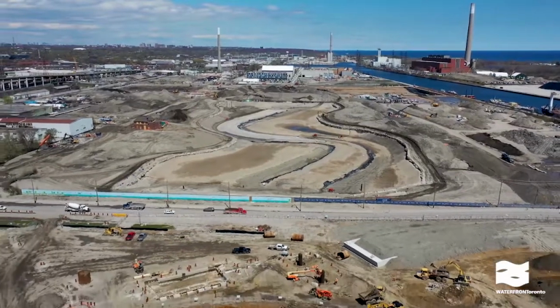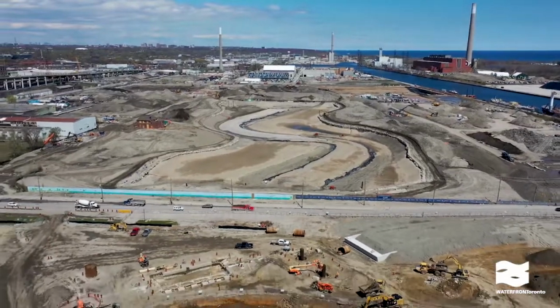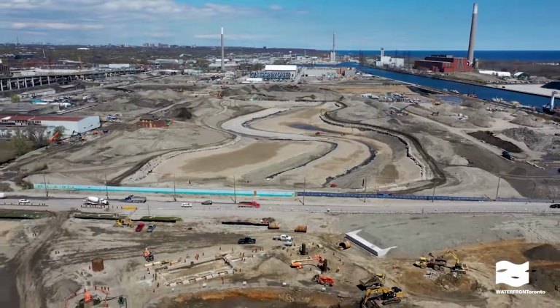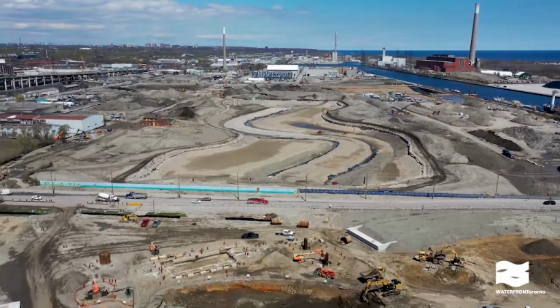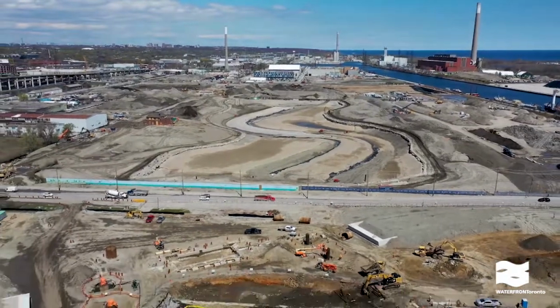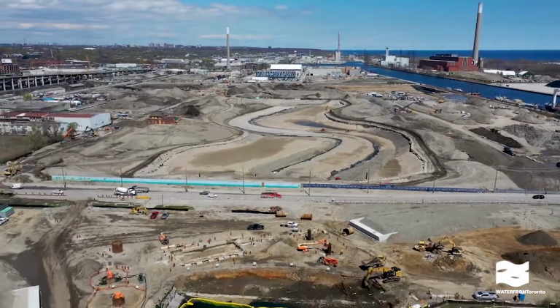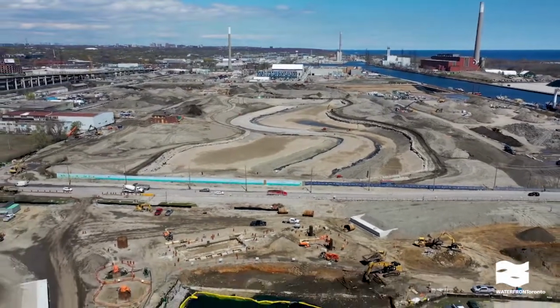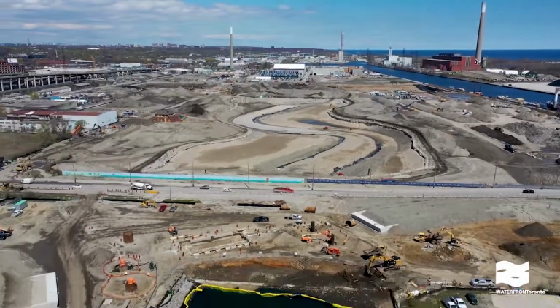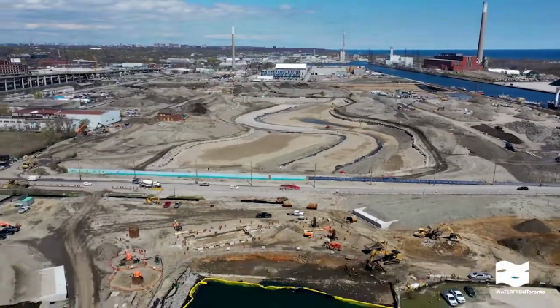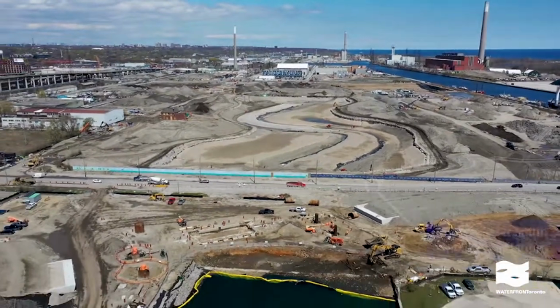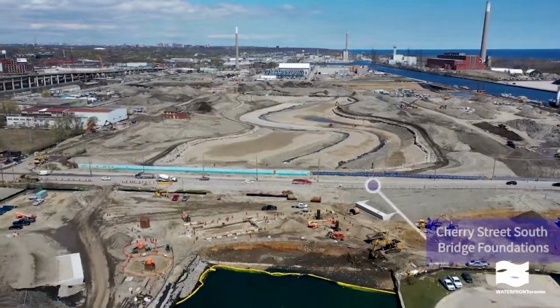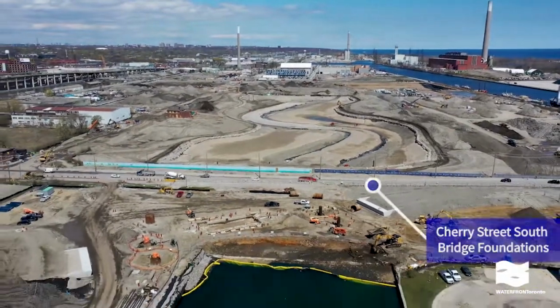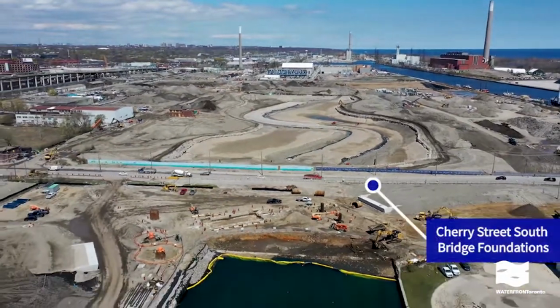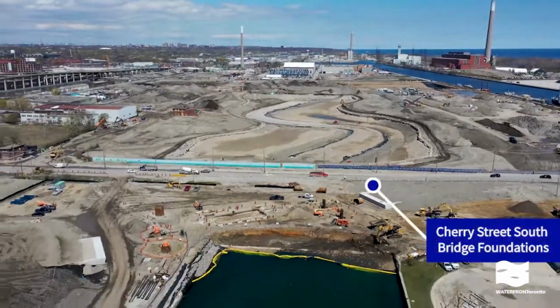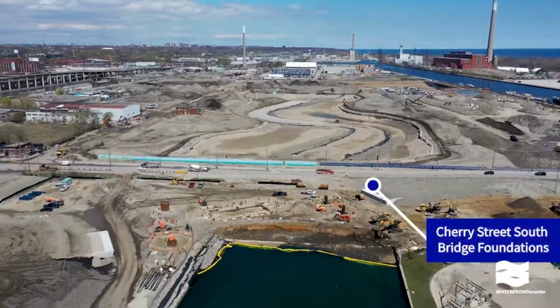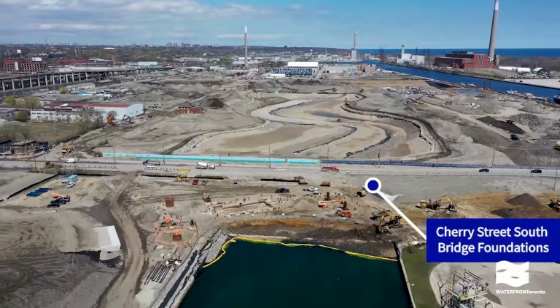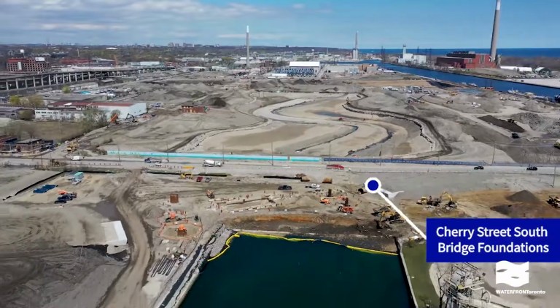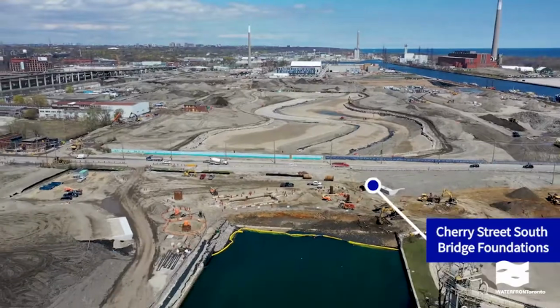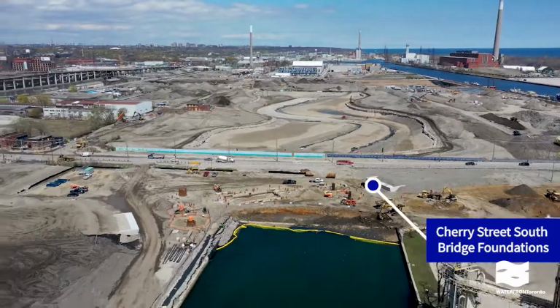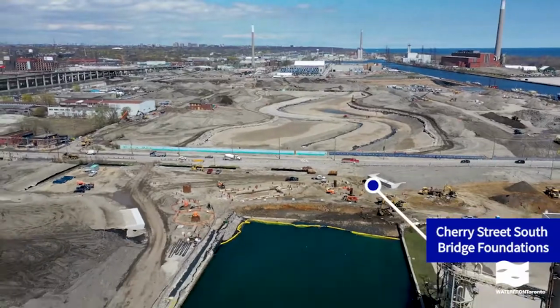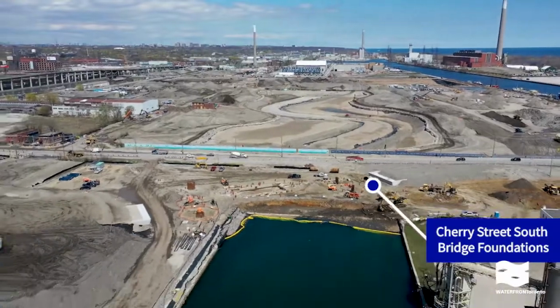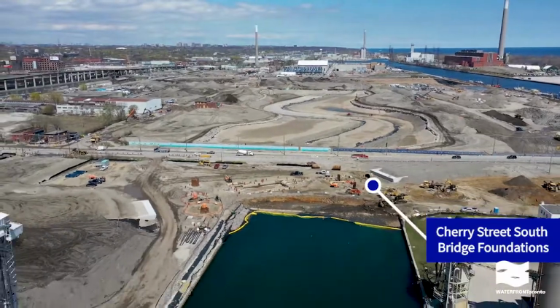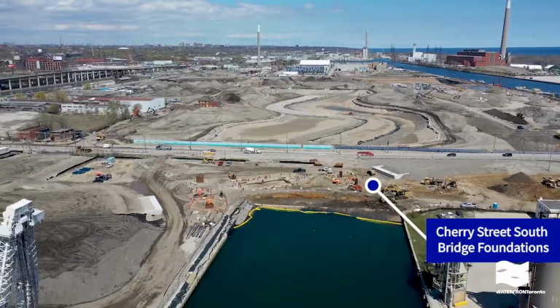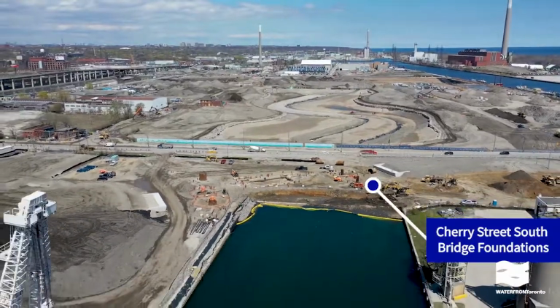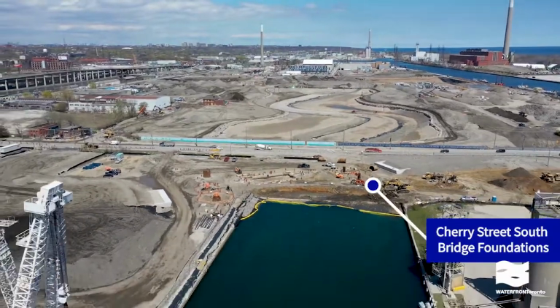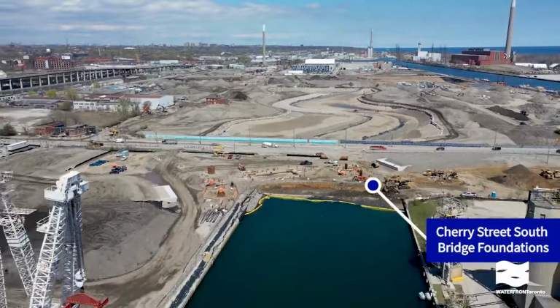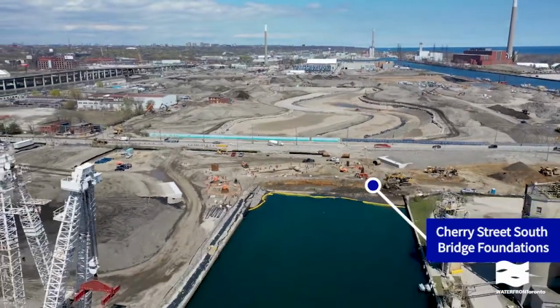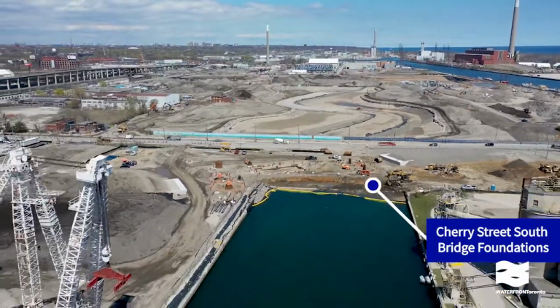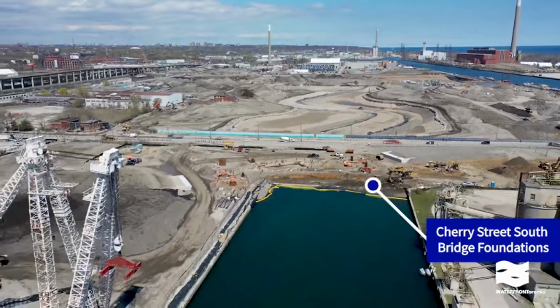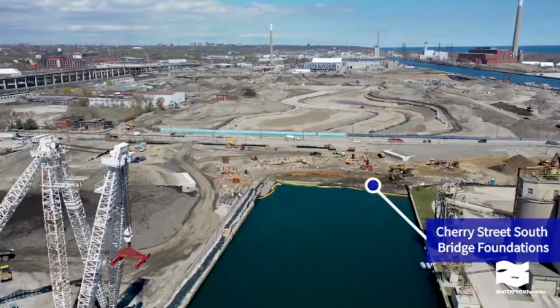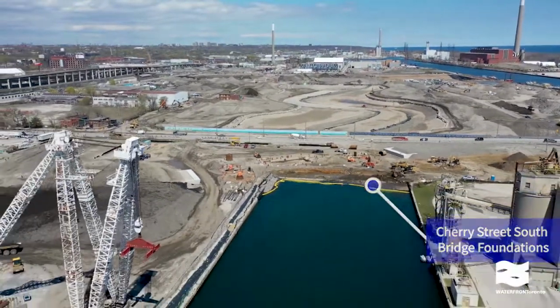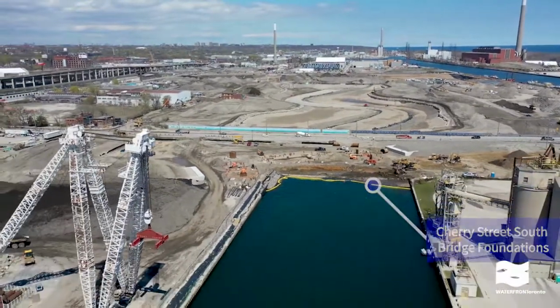The Cherry Street South Bridge foundations are completed, waiting for the delivery of the bridge in Fall 2021.